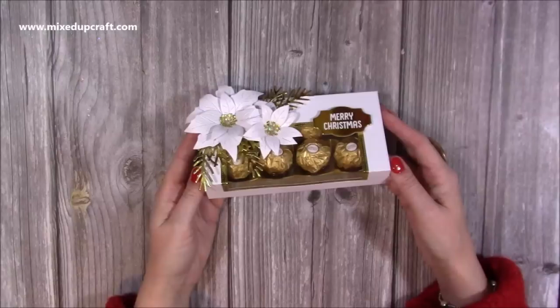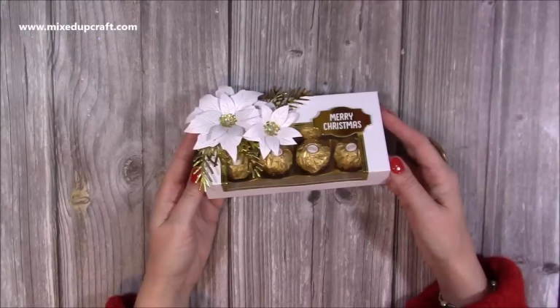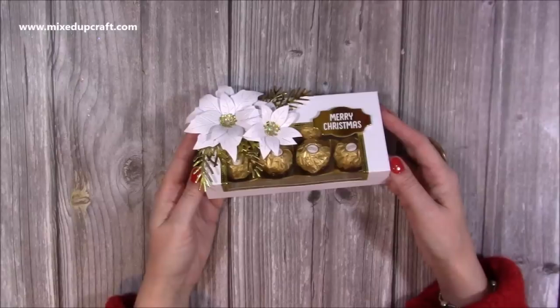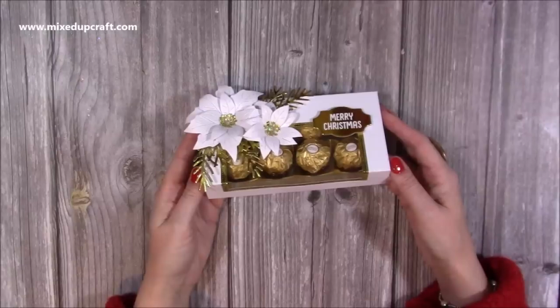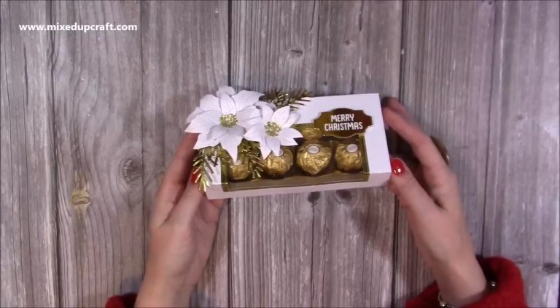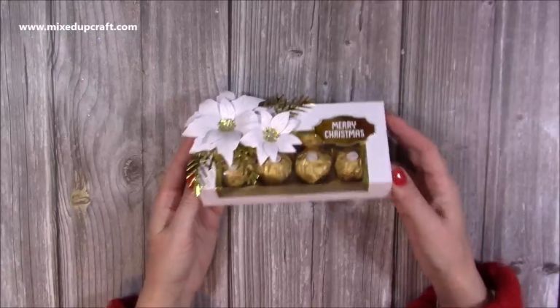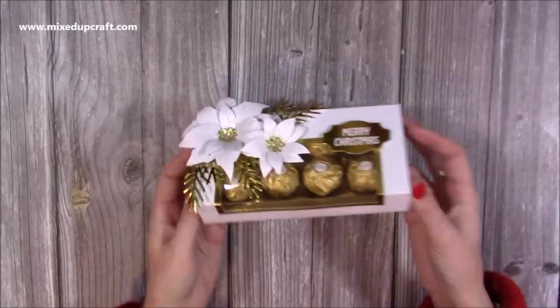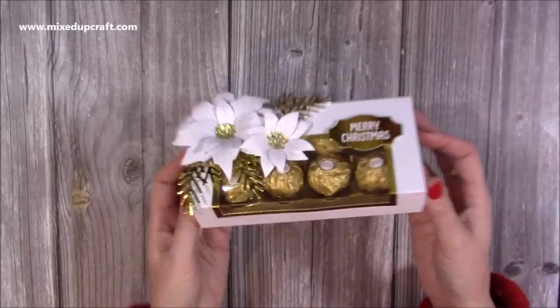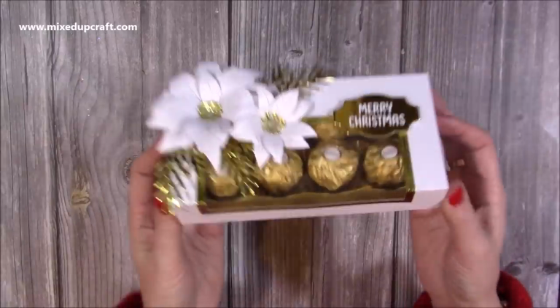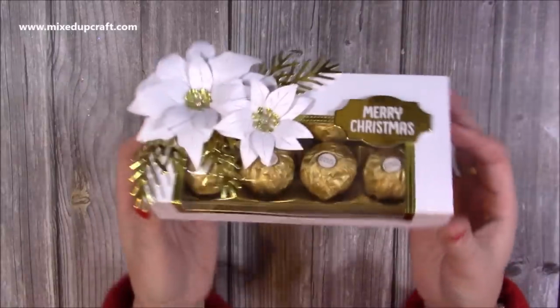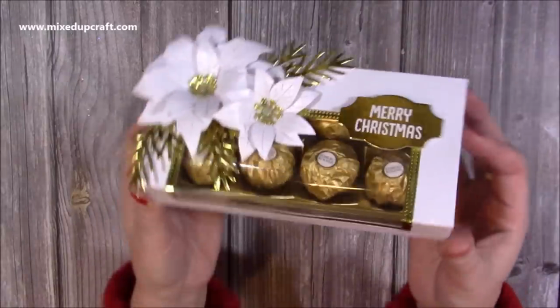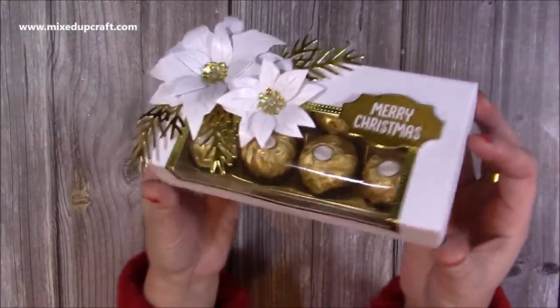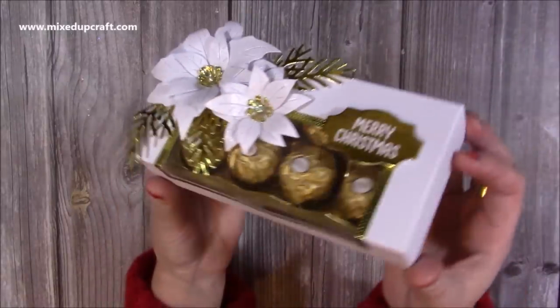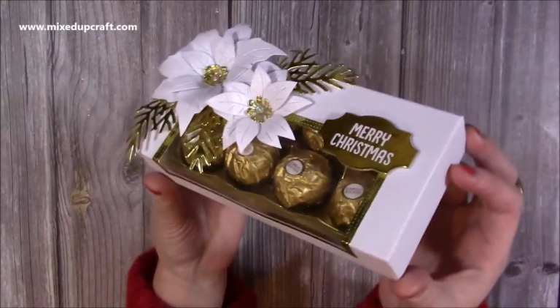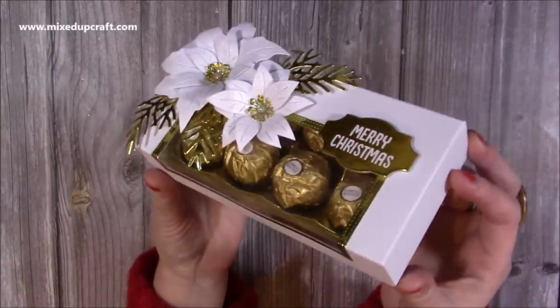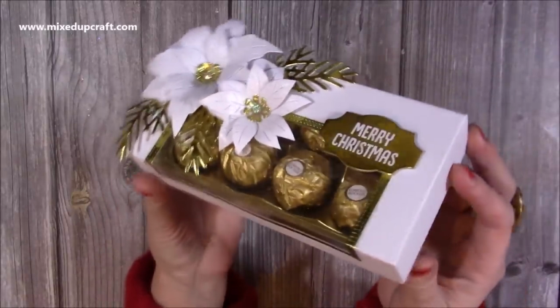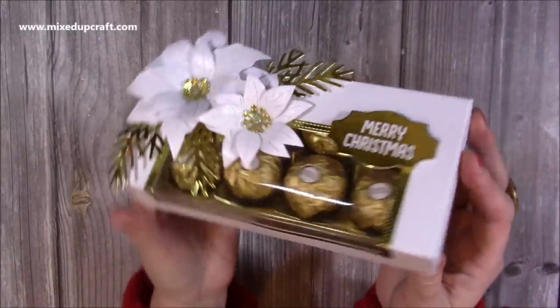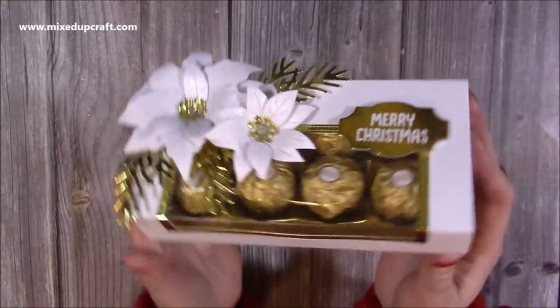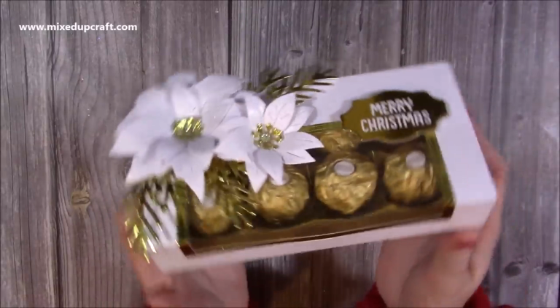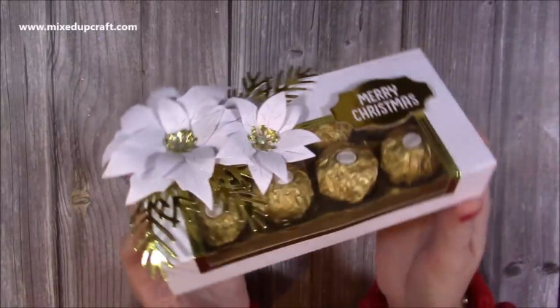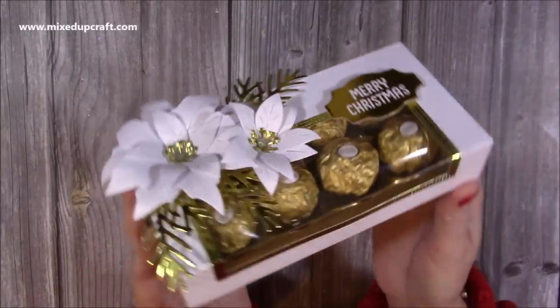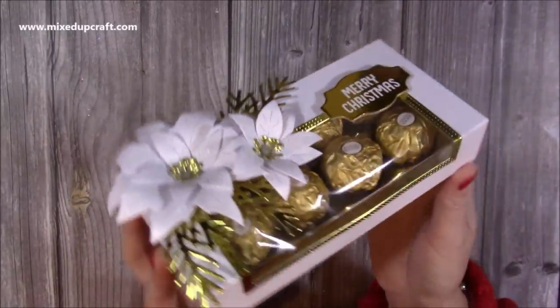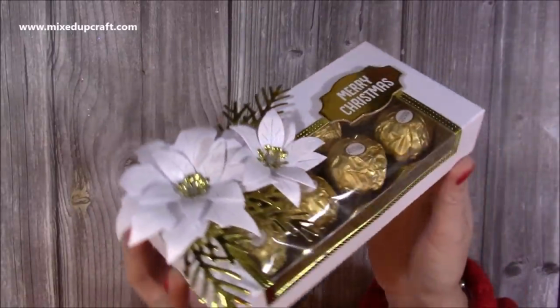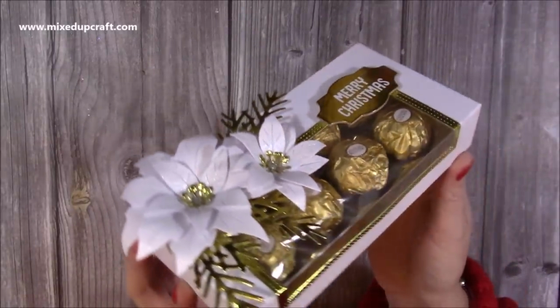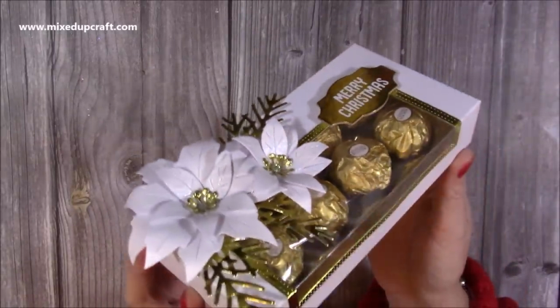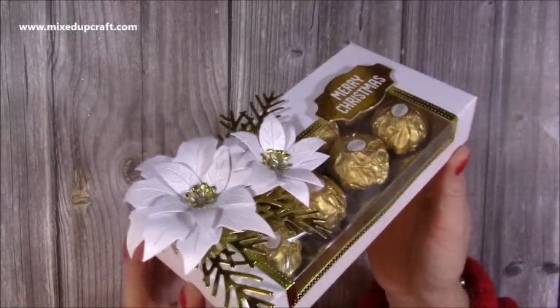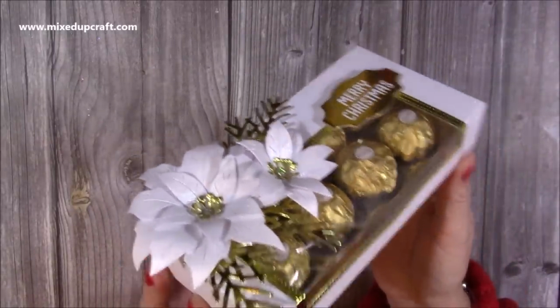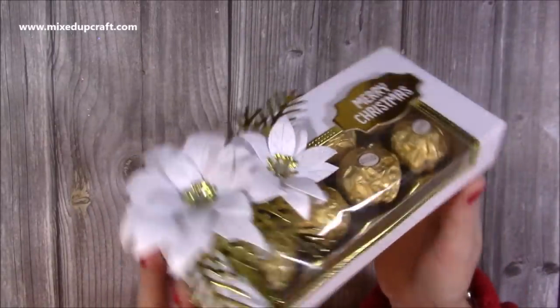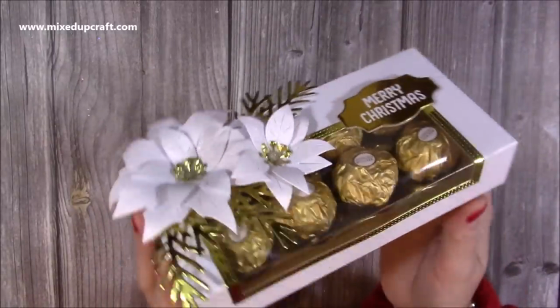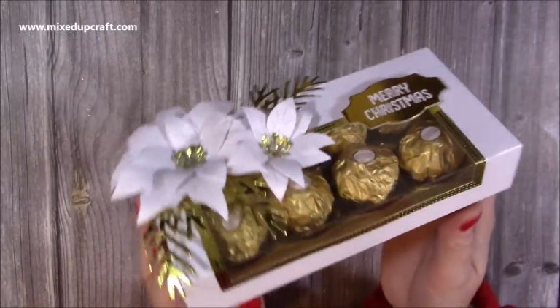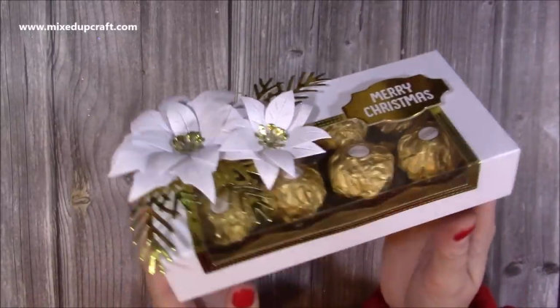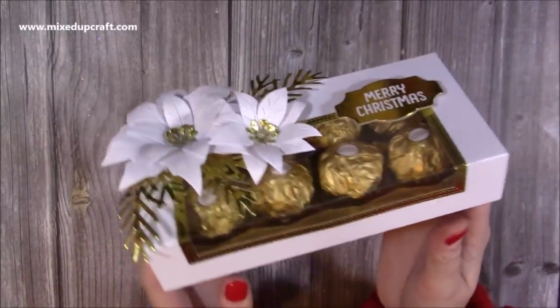Hi everybody, so today I wanted to show you how I've made this gift box for these Ferrero Rochers.